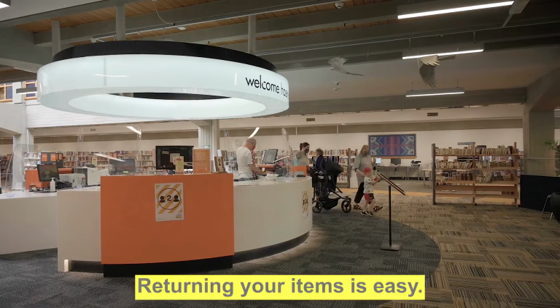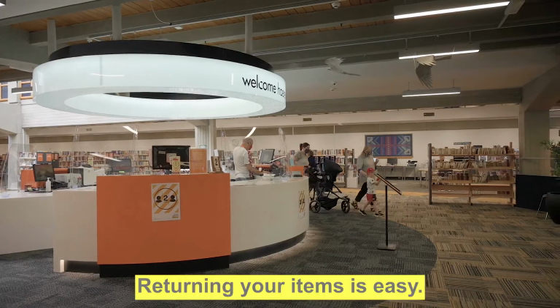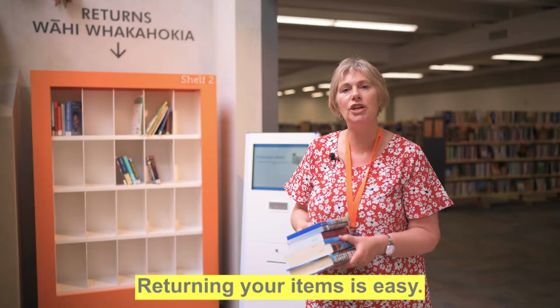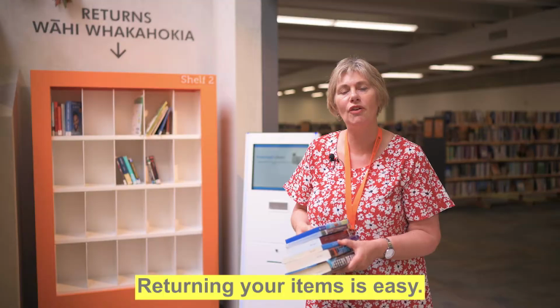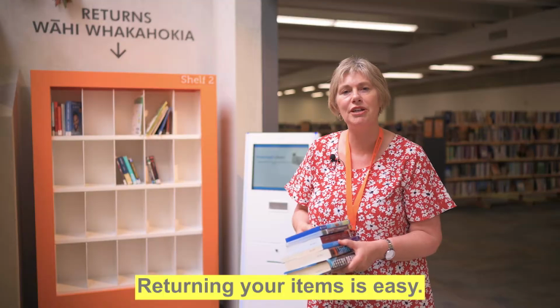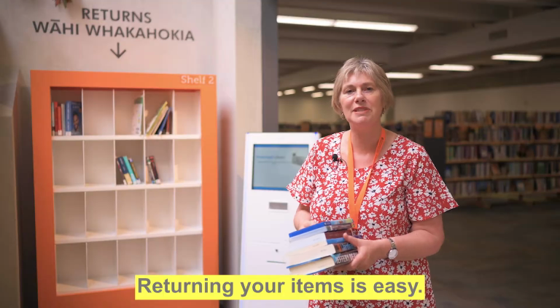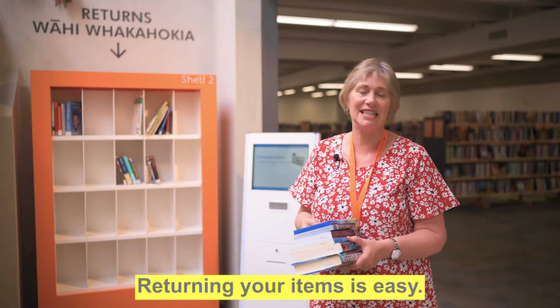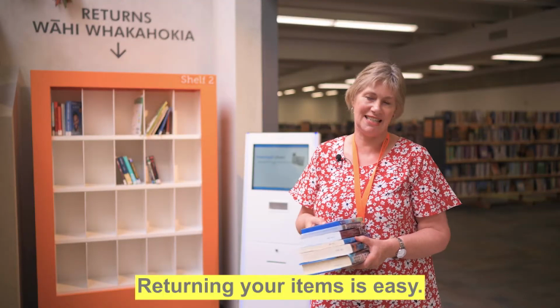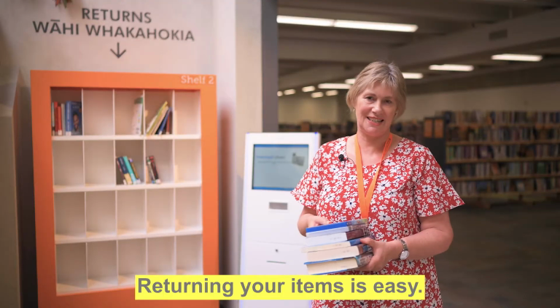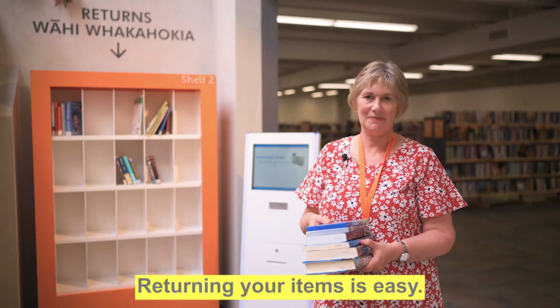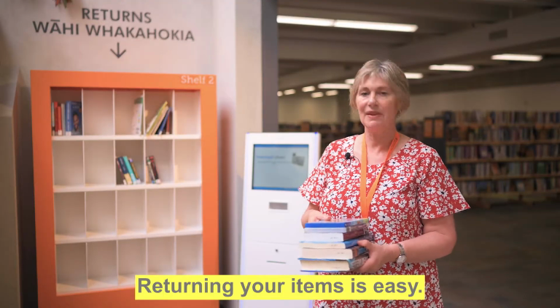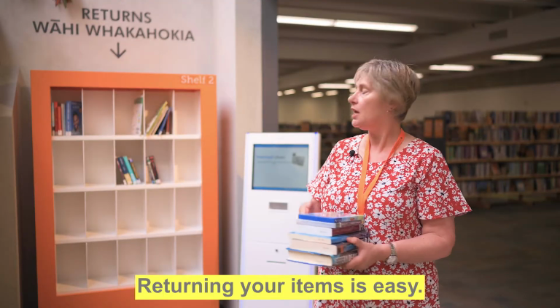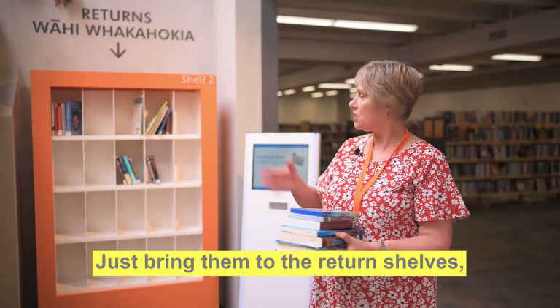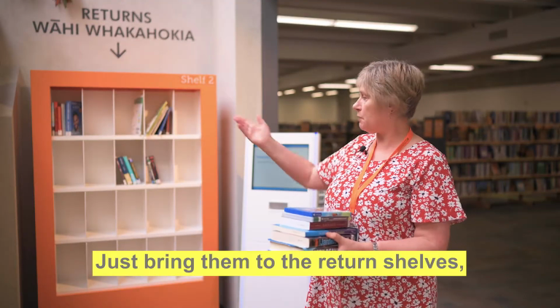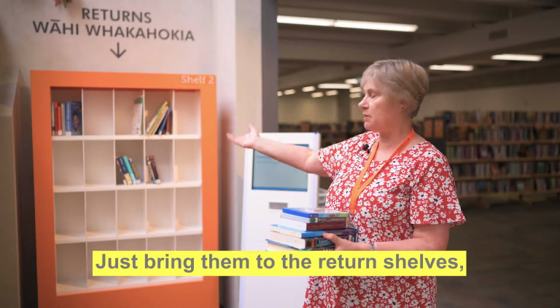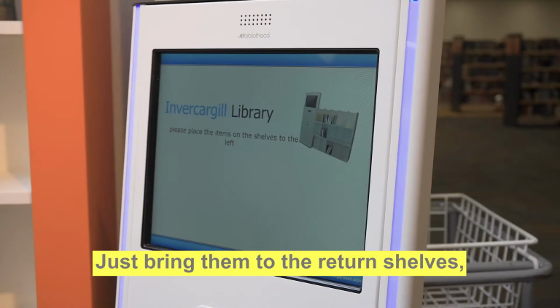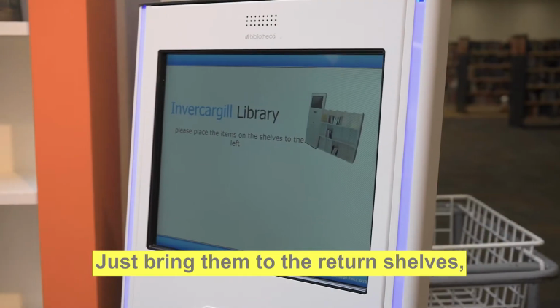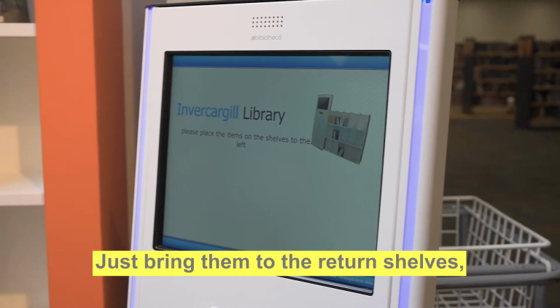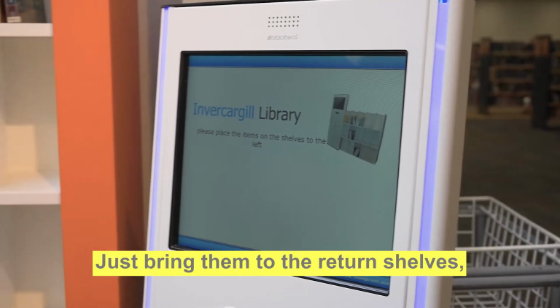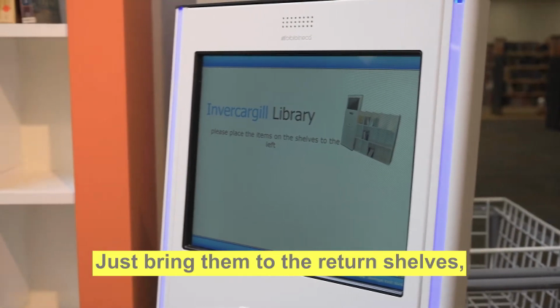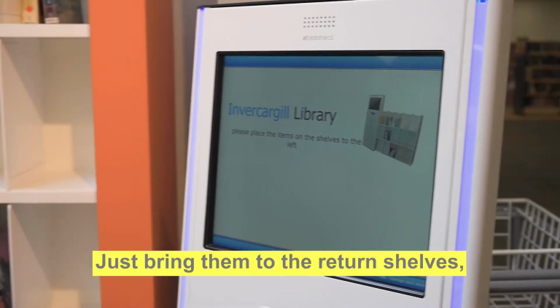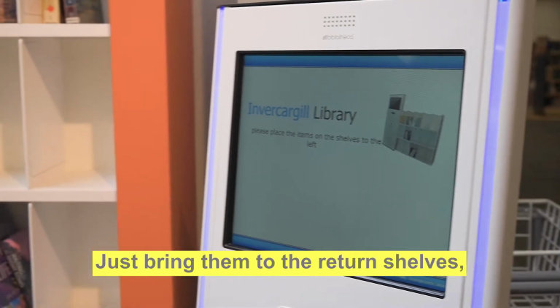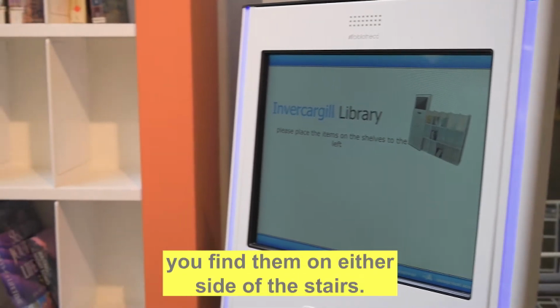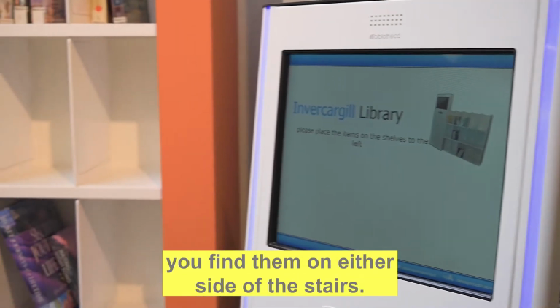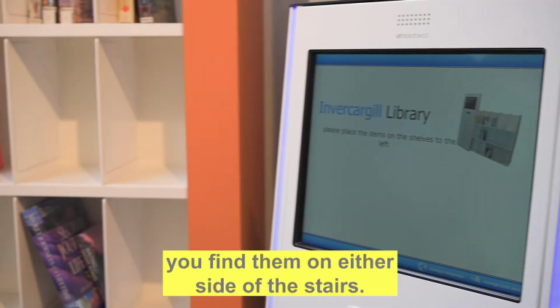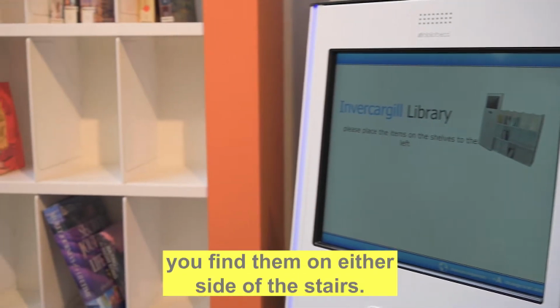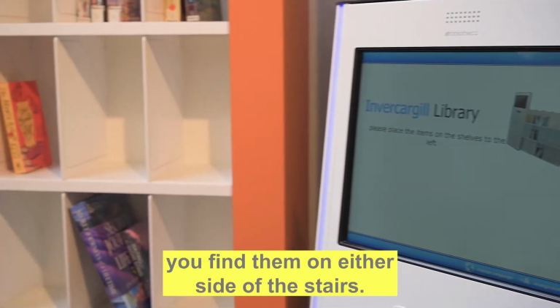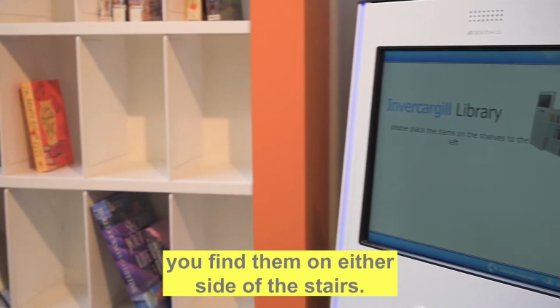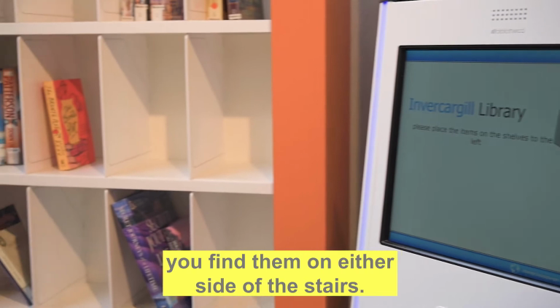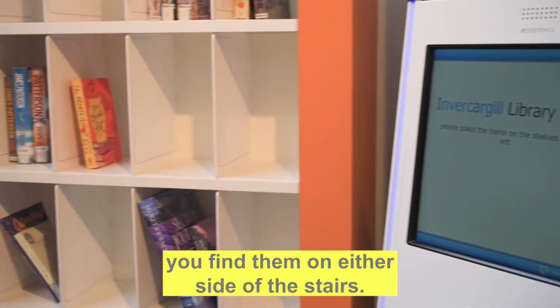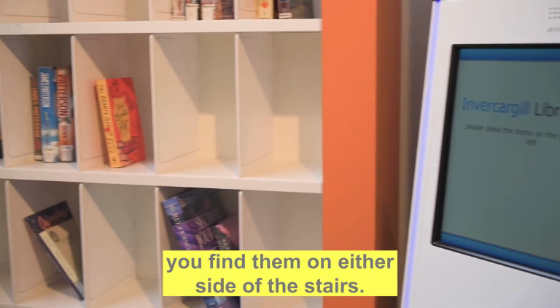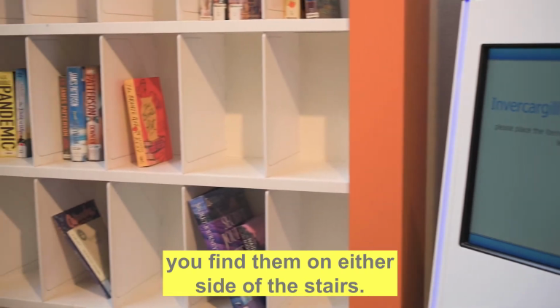Returning your items is easy. Just bring them to the return shelves. You'll find them on either side of the stairs.